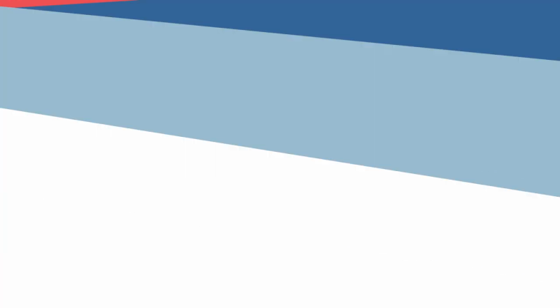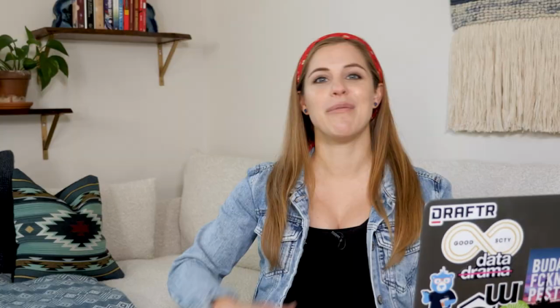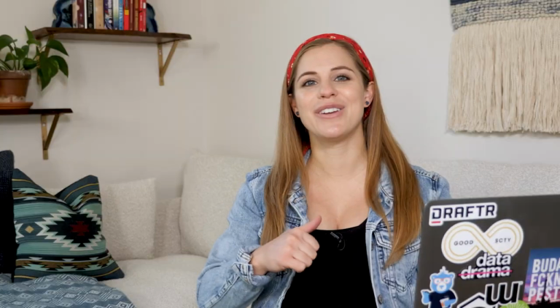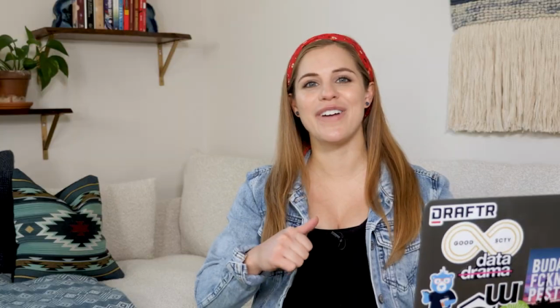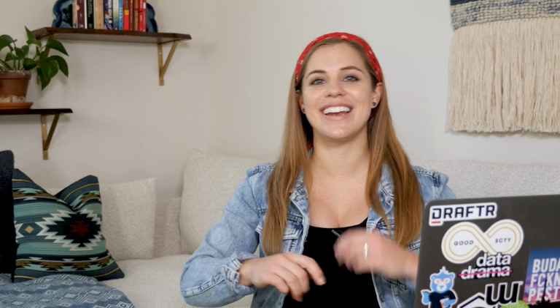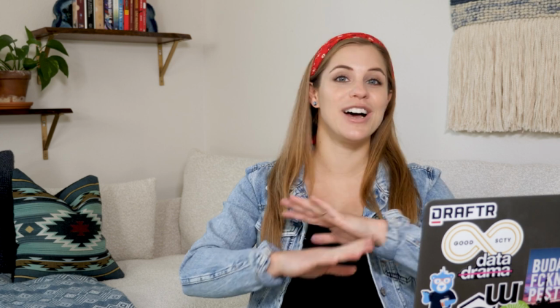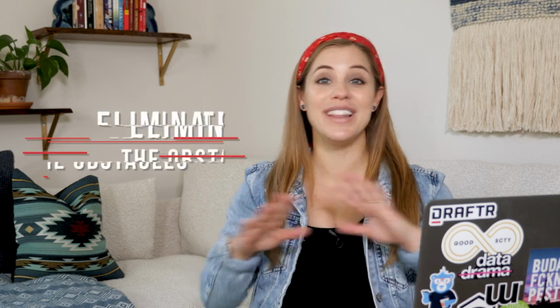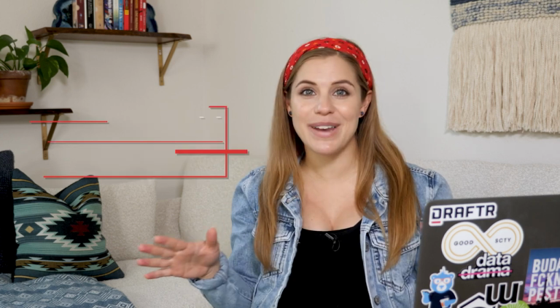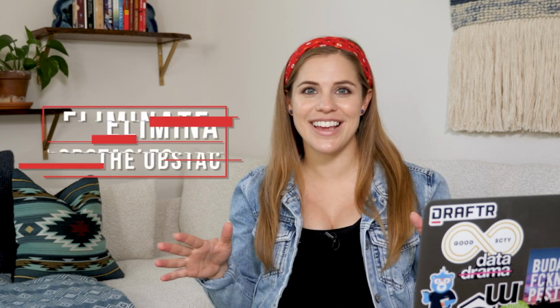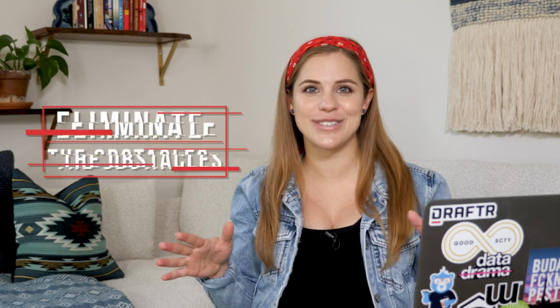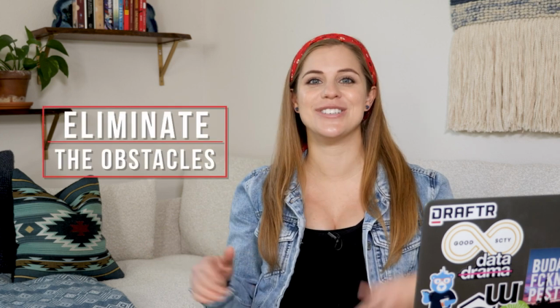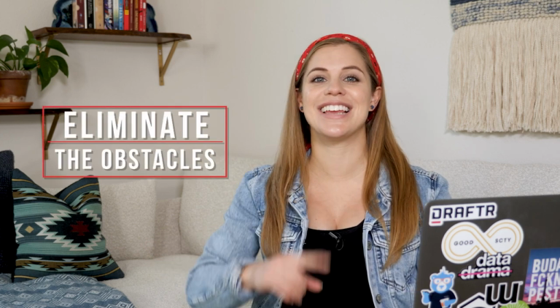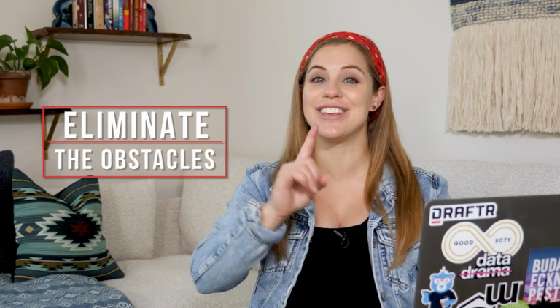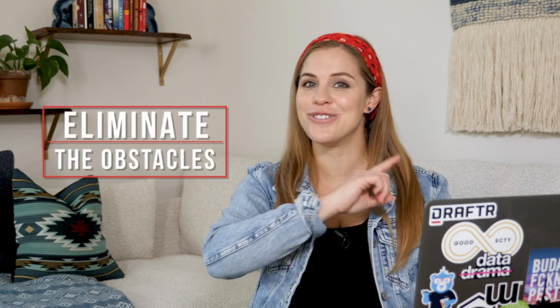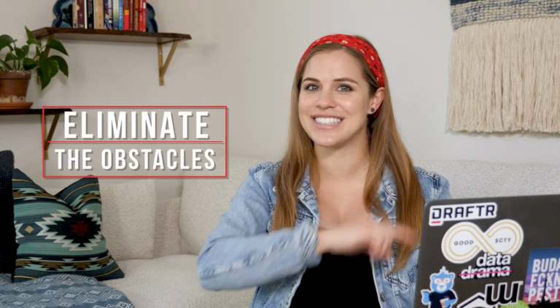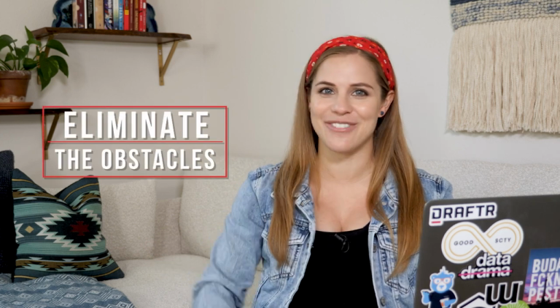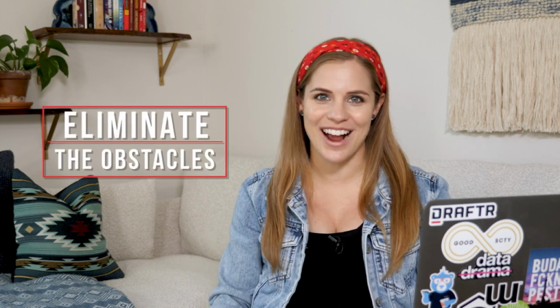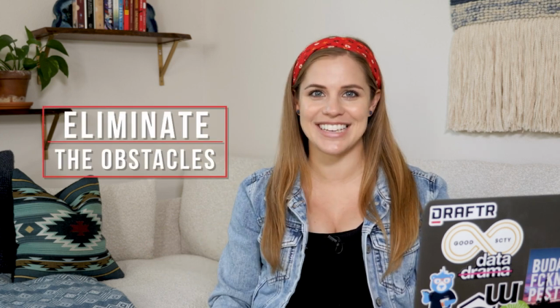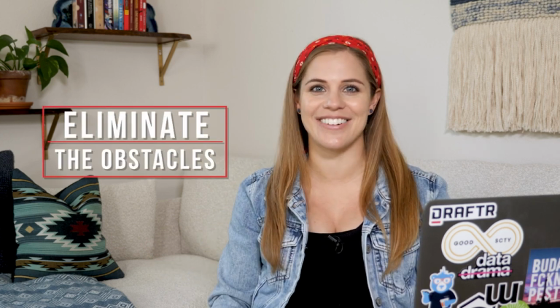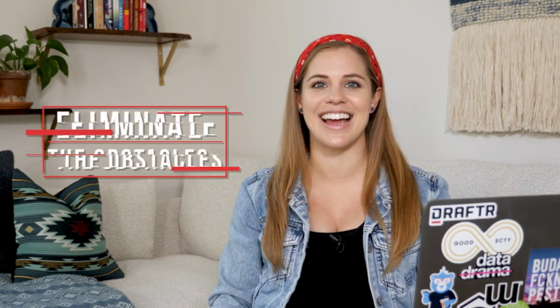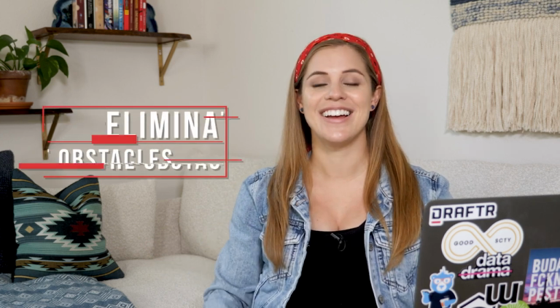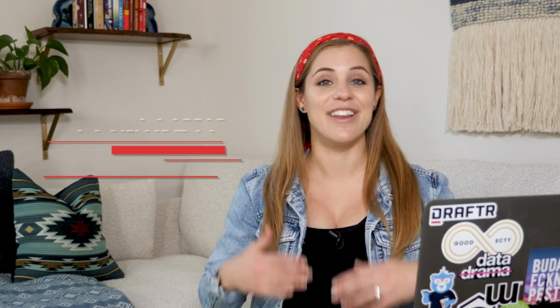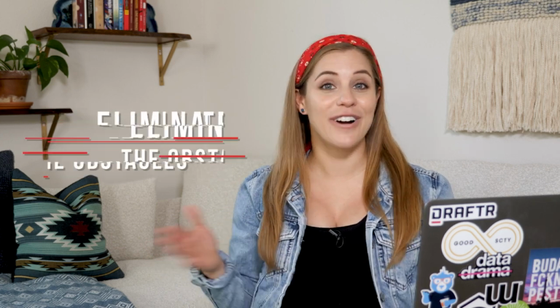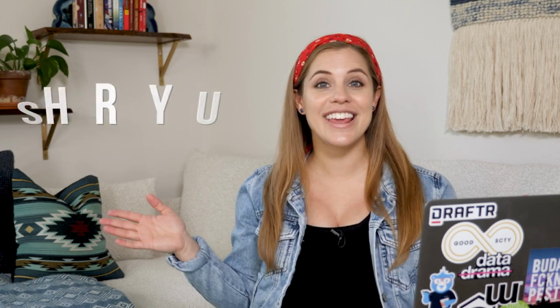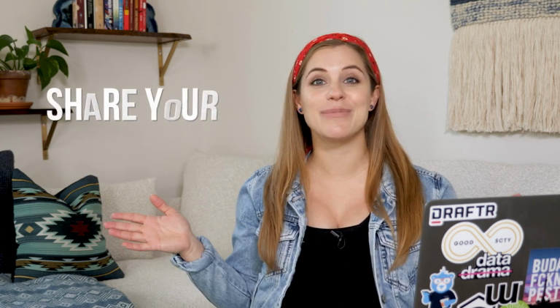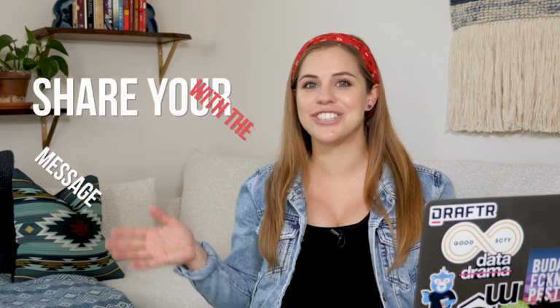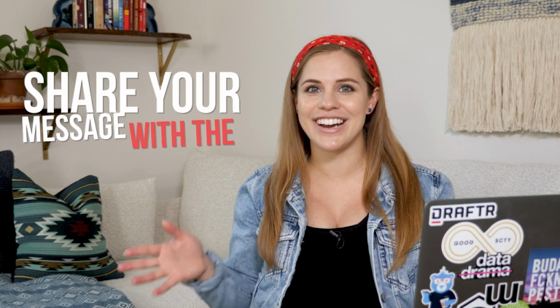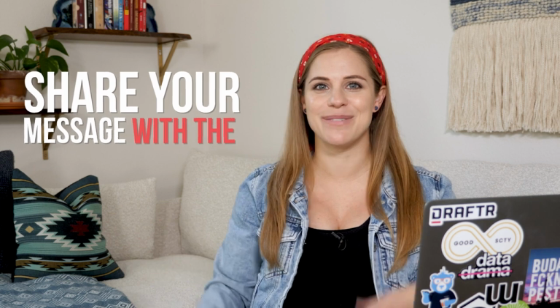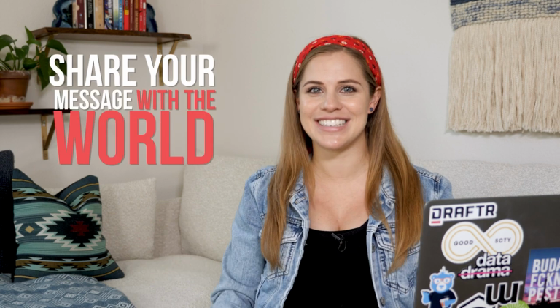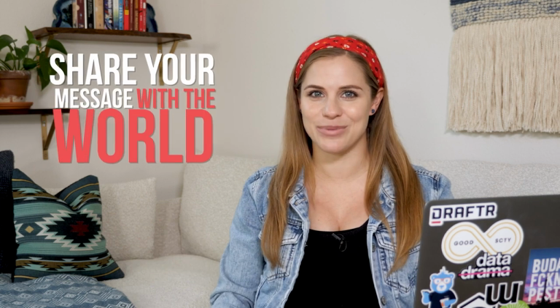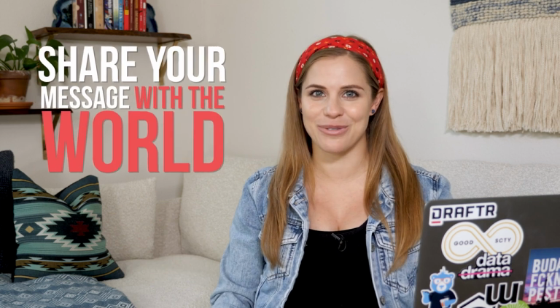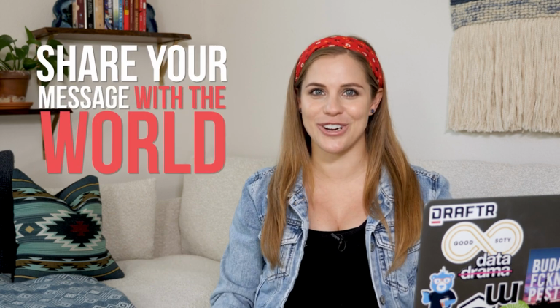I'm Amanda Horvath and I help eliminate the obstacles to getting you sitting where I'm sitting right now, in front of the camera sharing your message with the world.